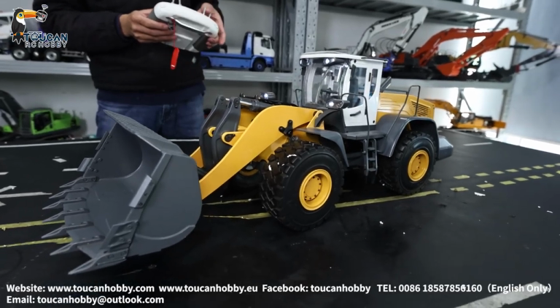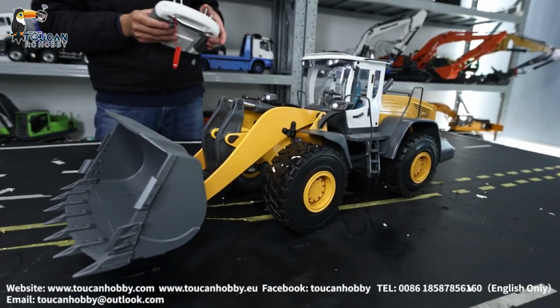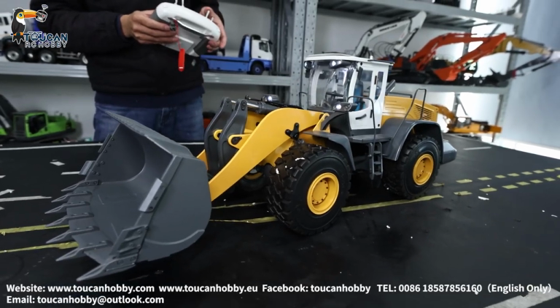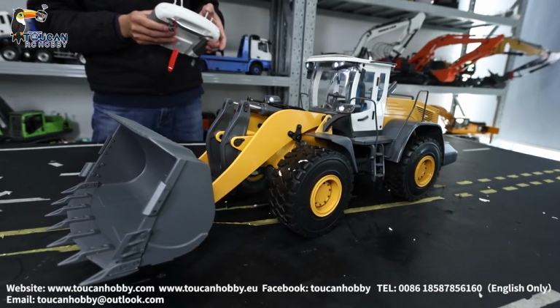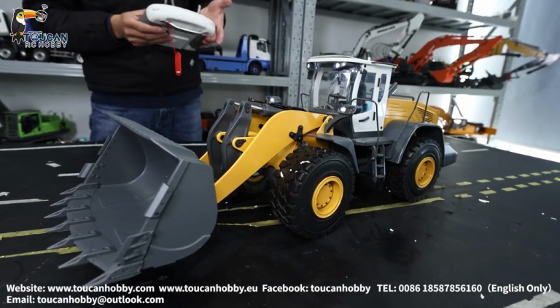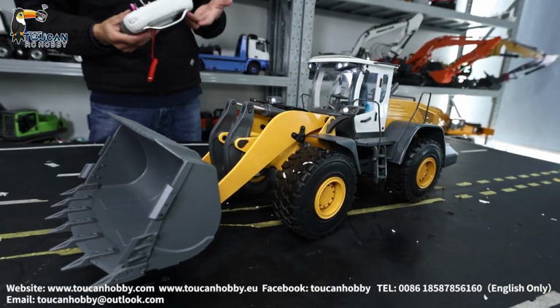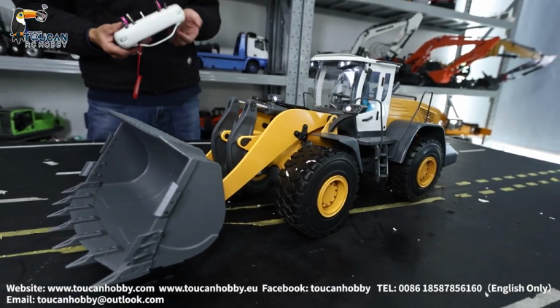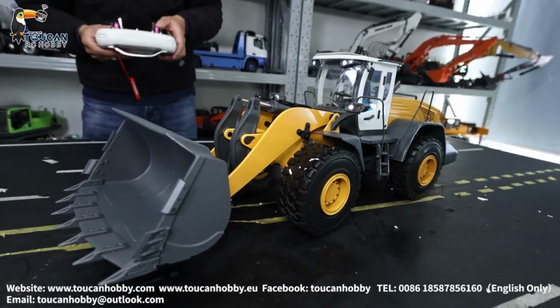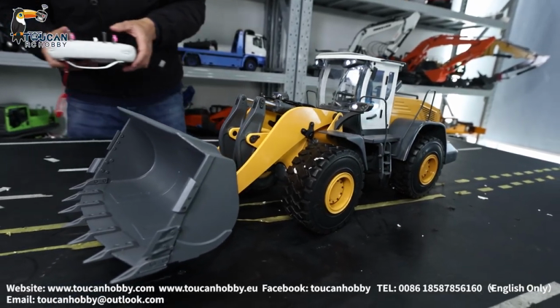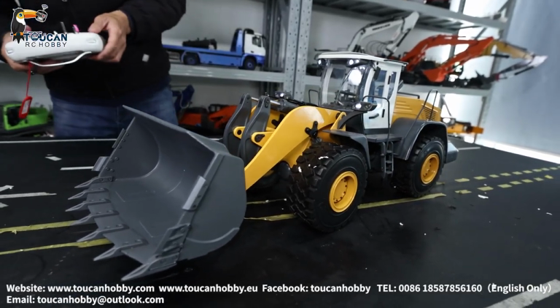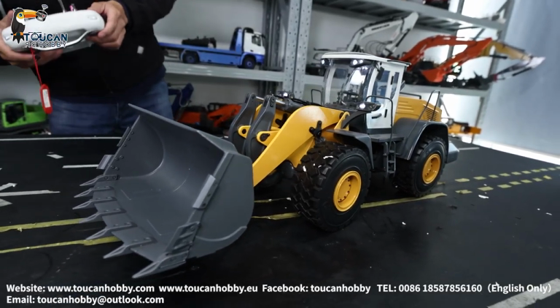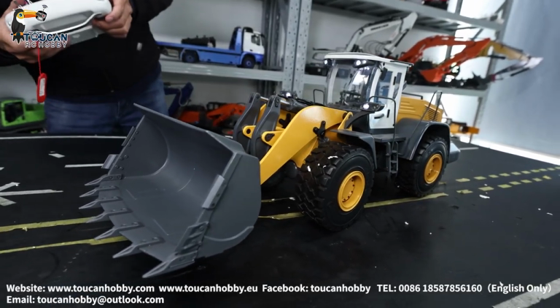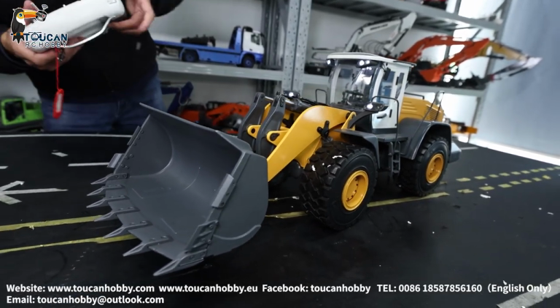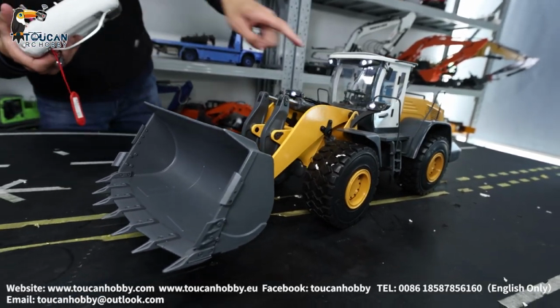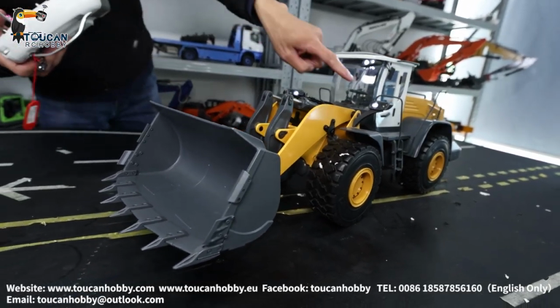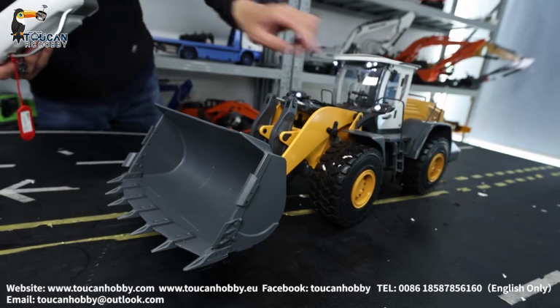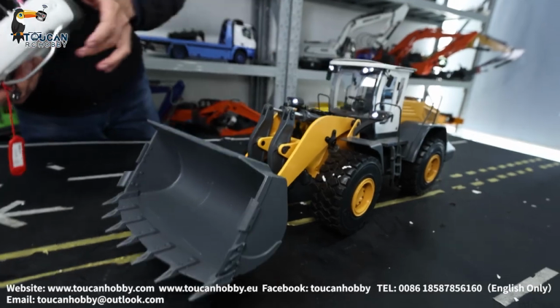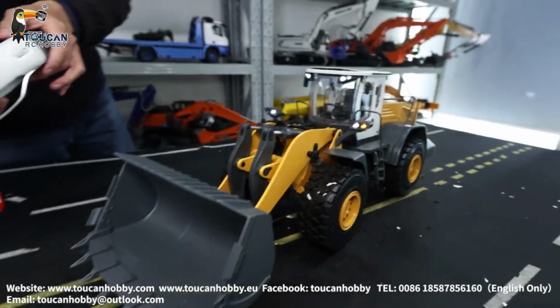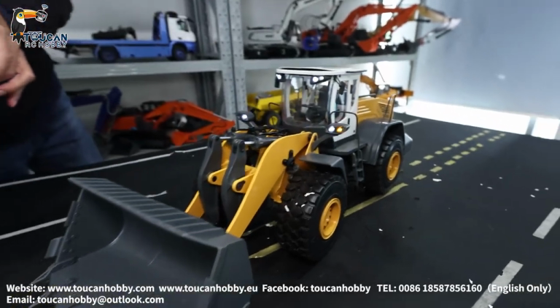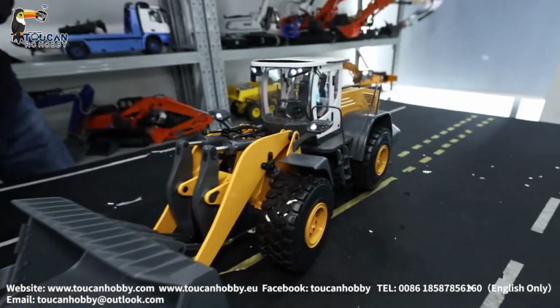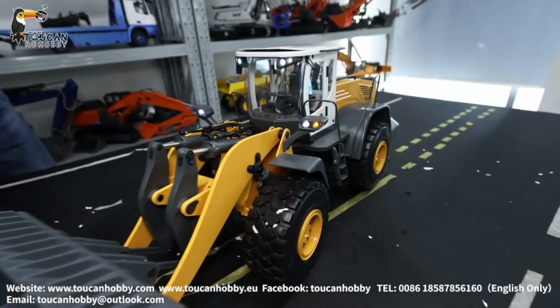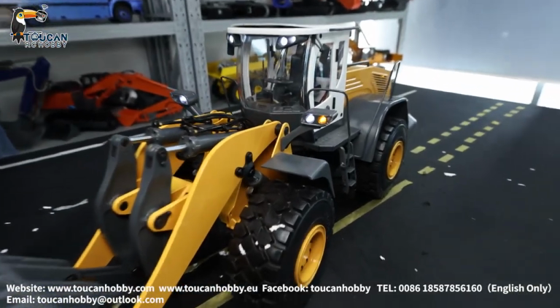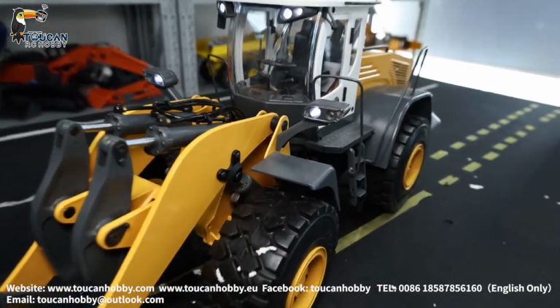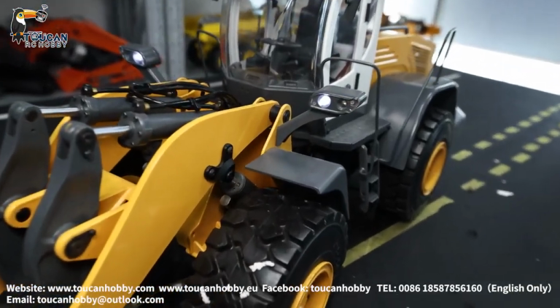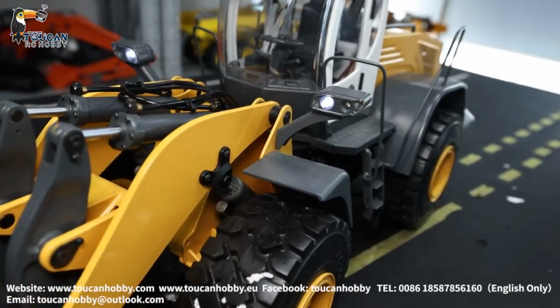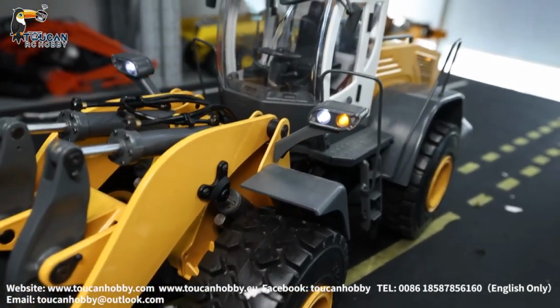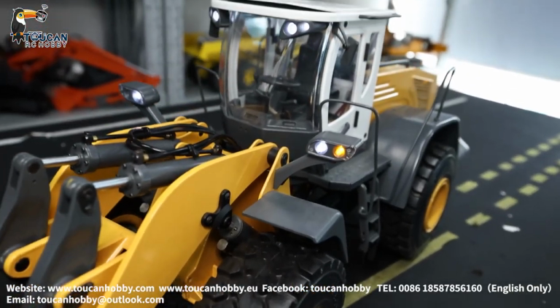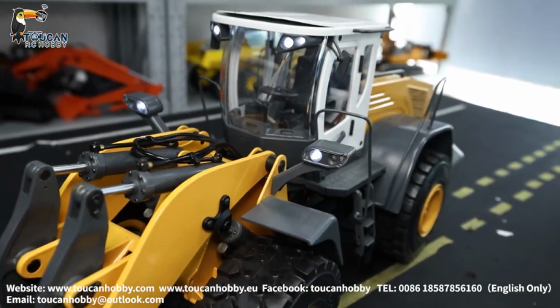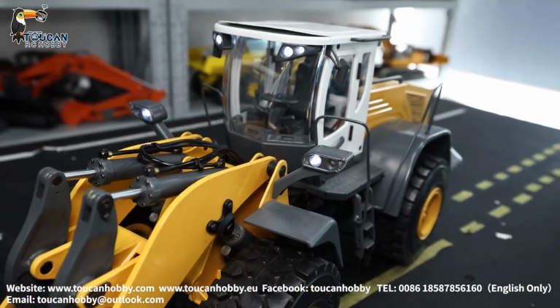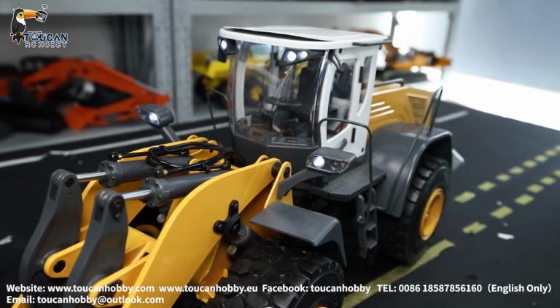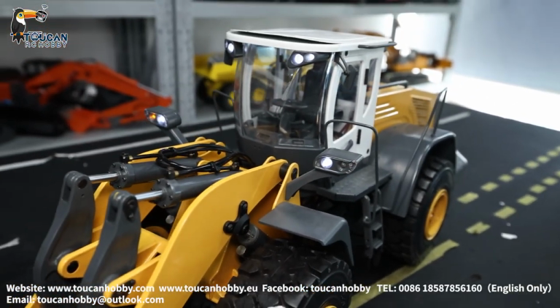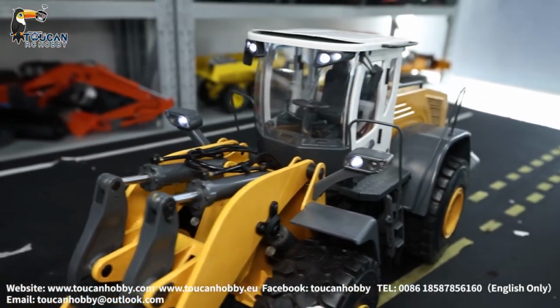Horn. See the turning signal? Turning left. Turning right.